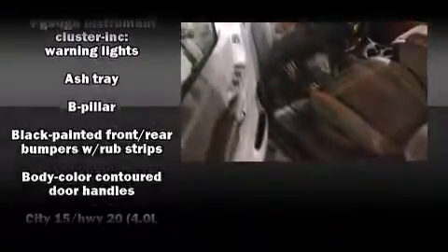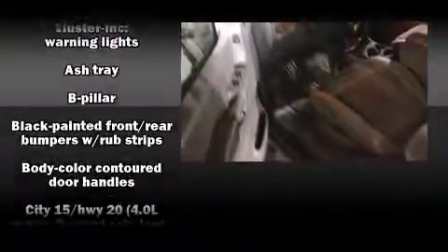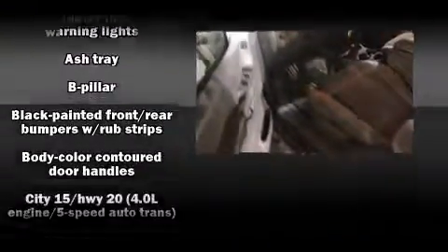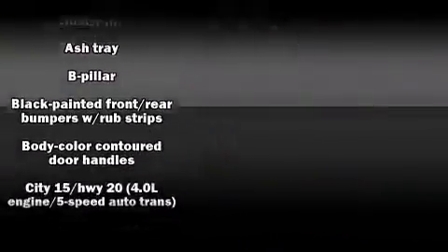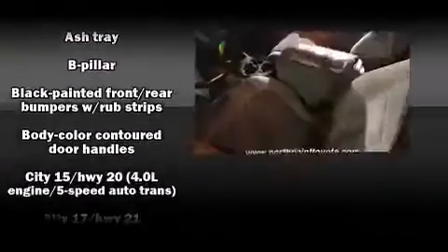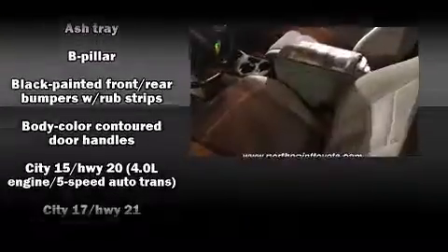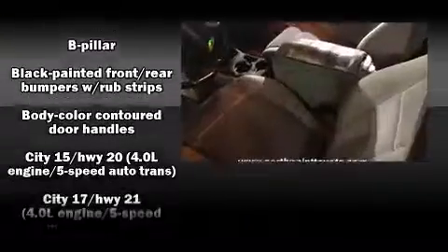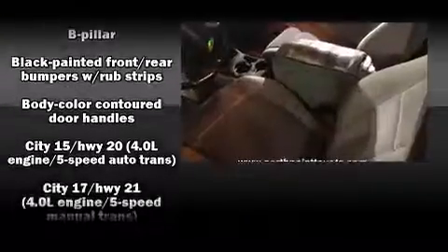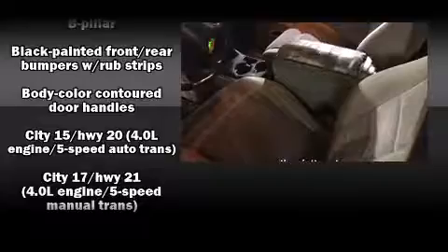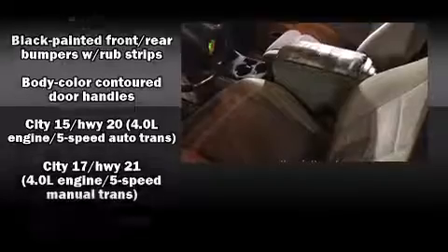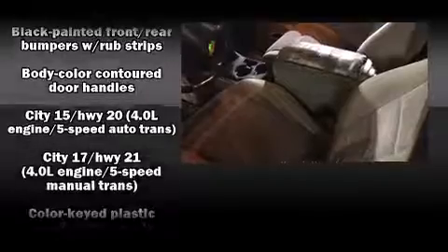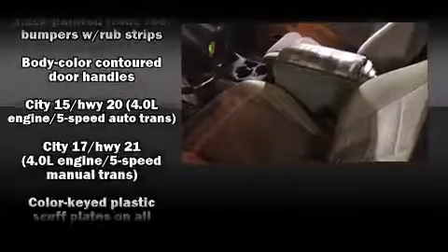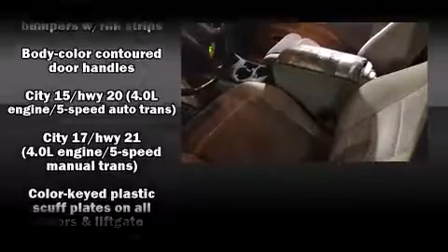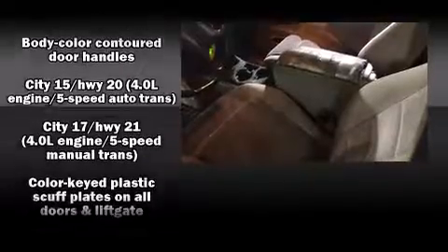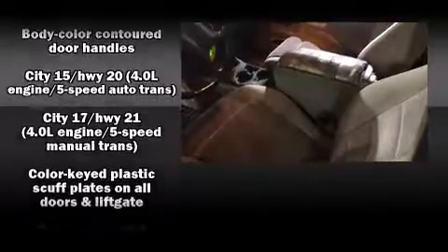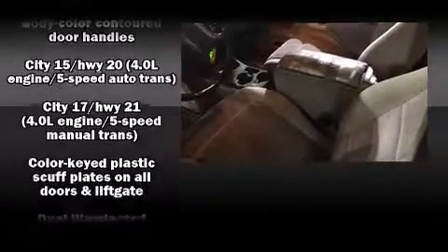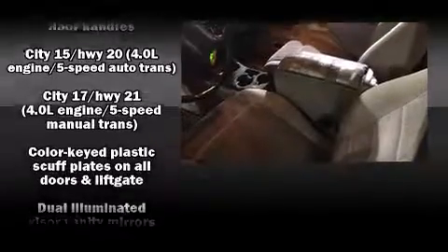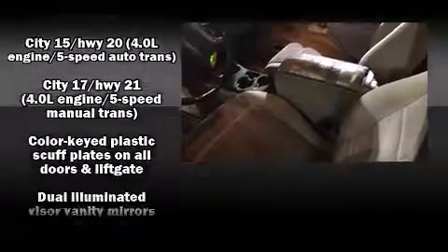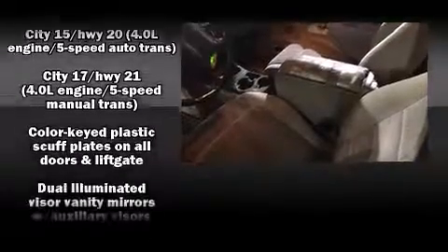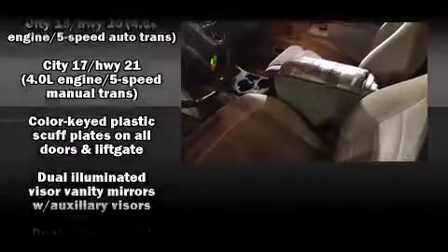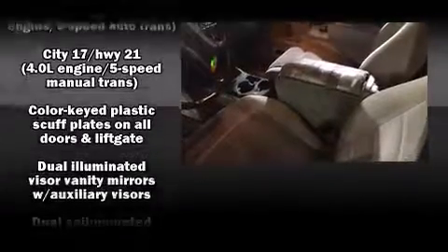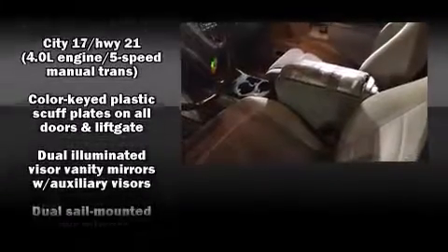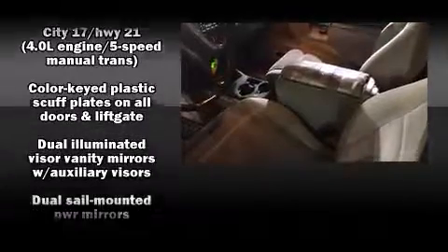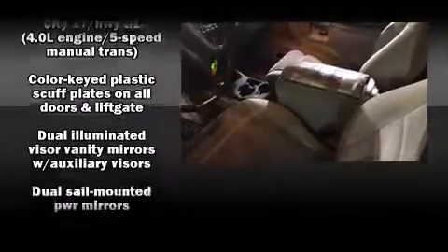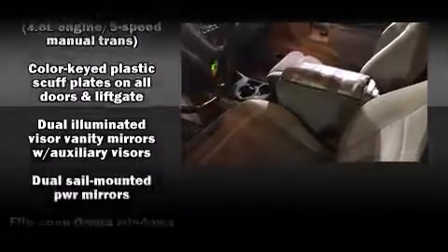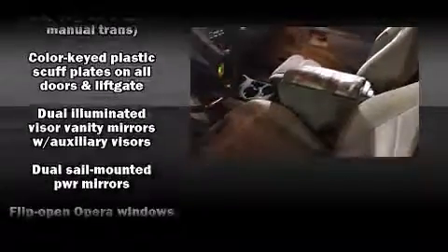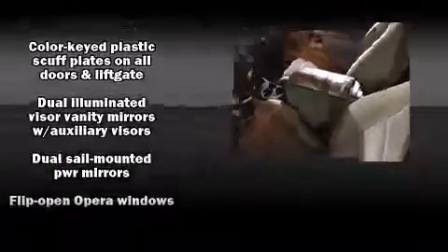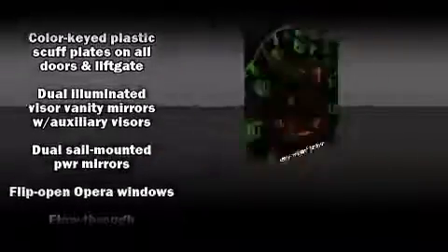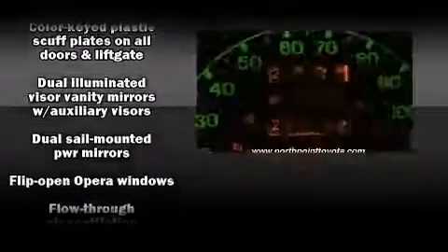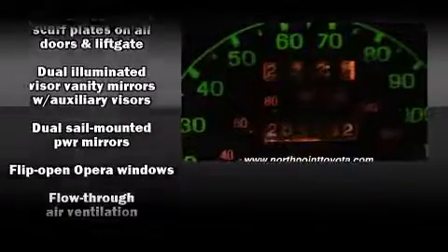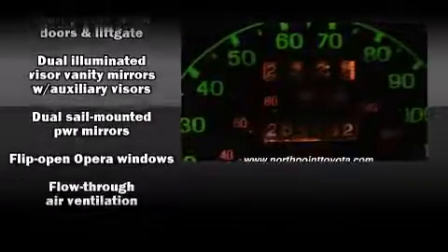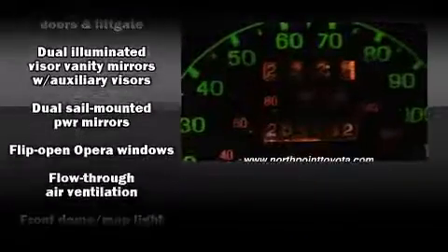Audio features include an AM-FM radio, a cassette player, and four well-positioned speakers.